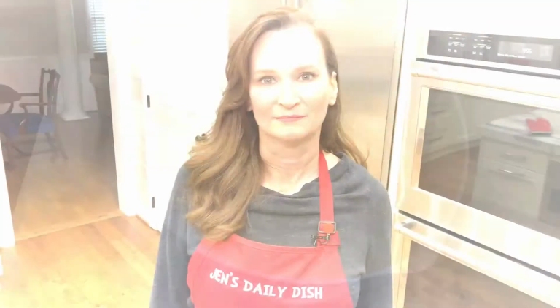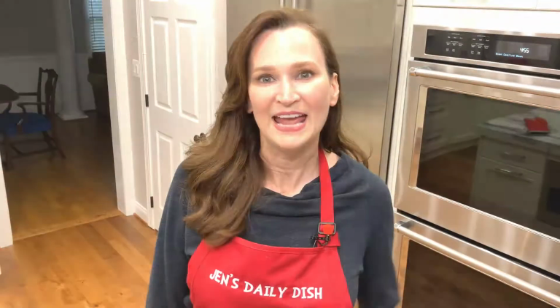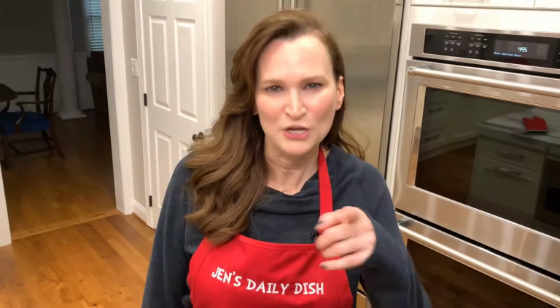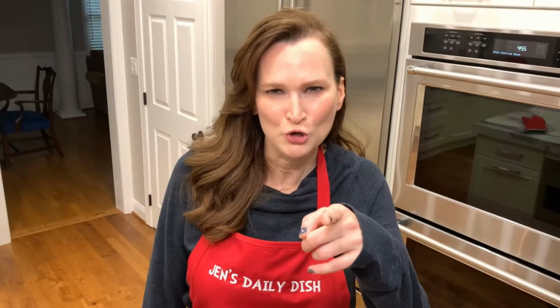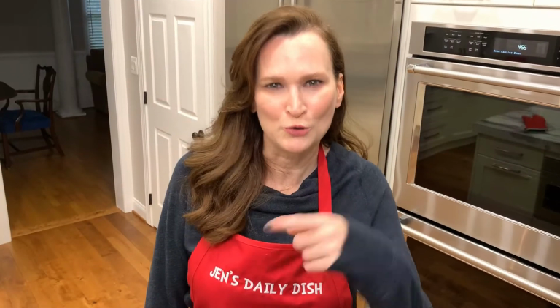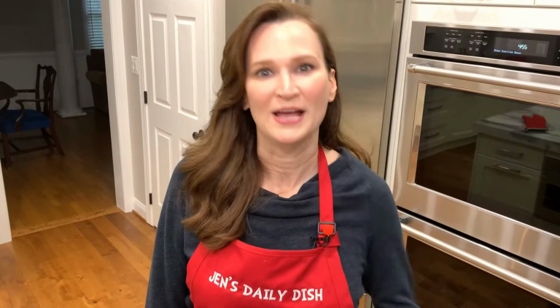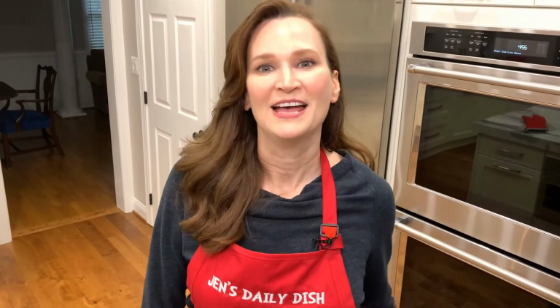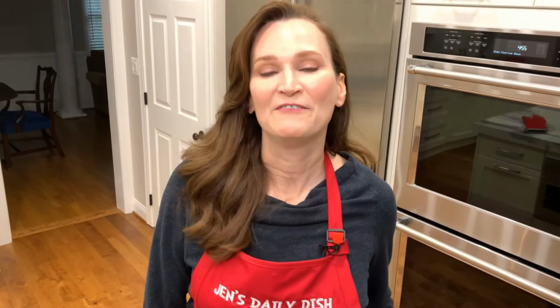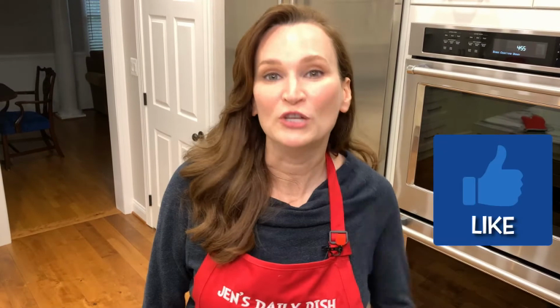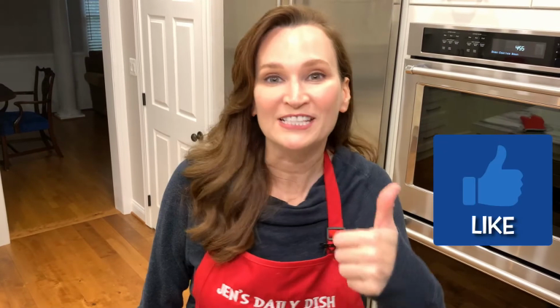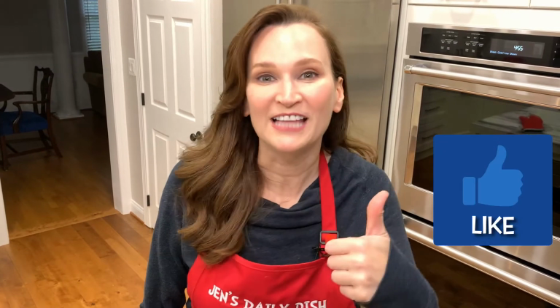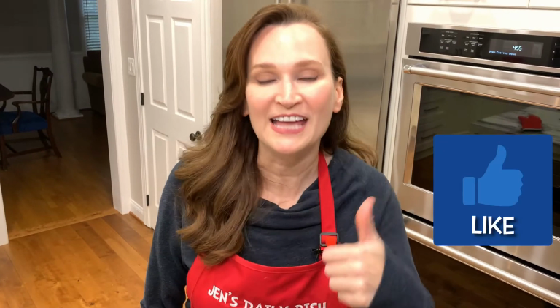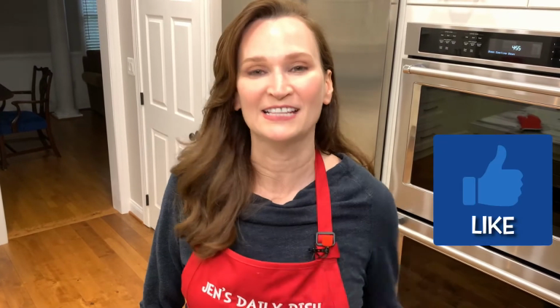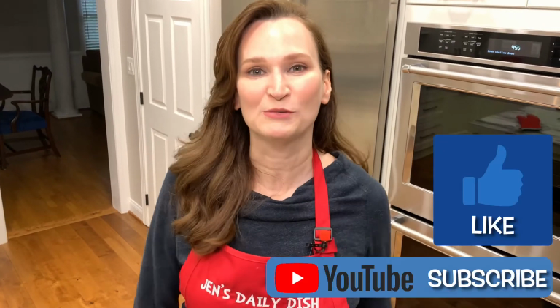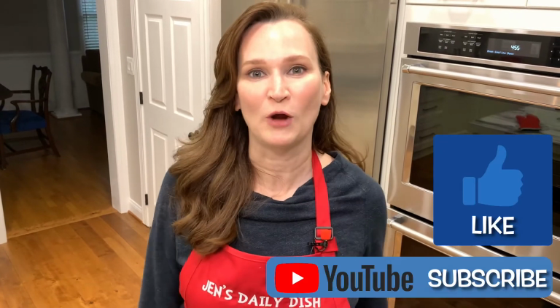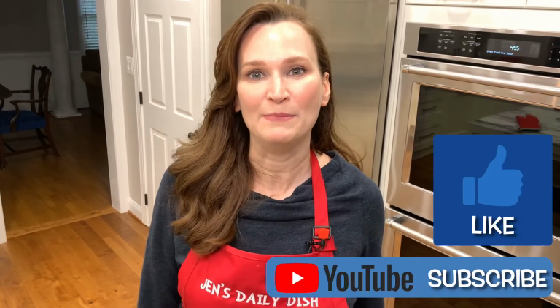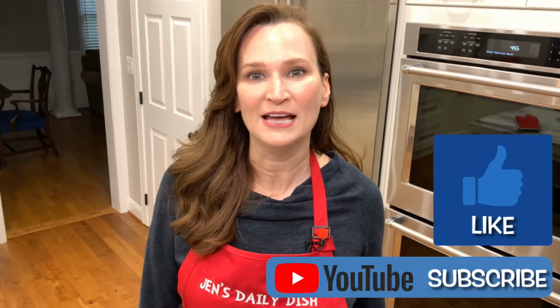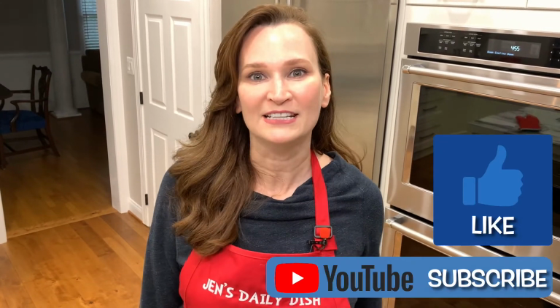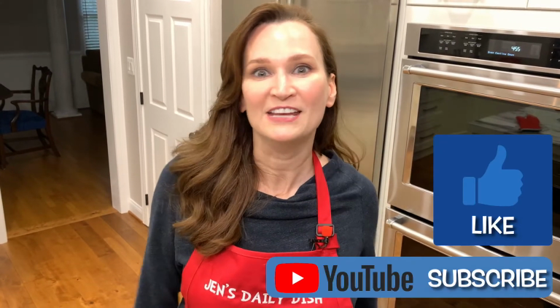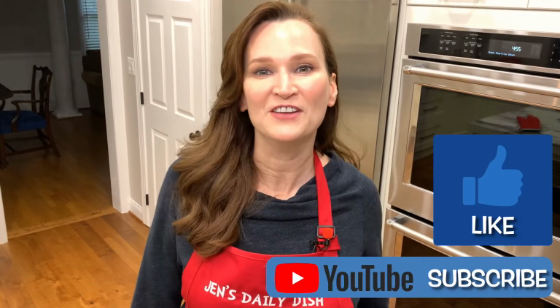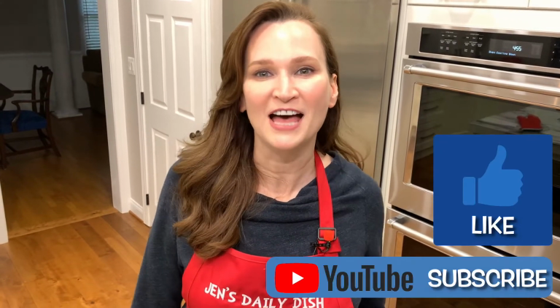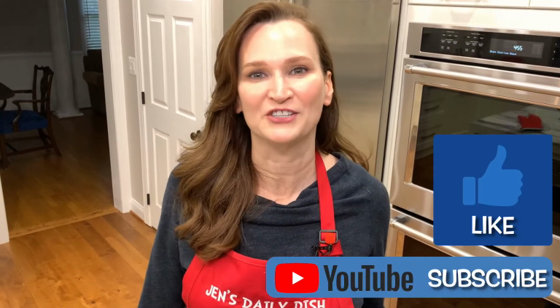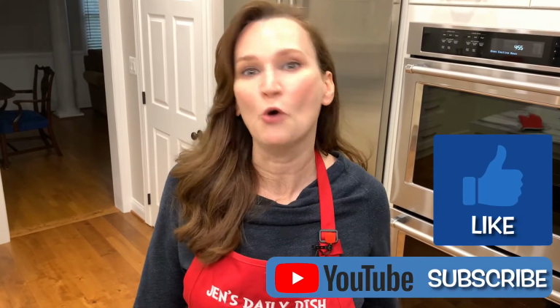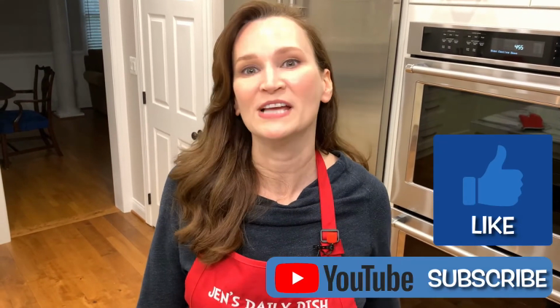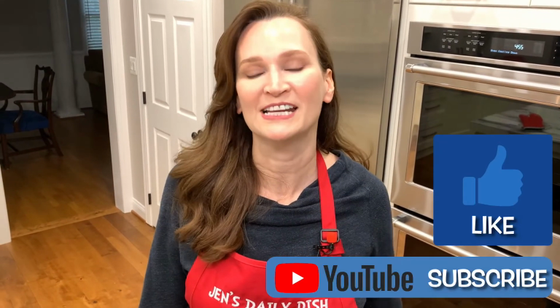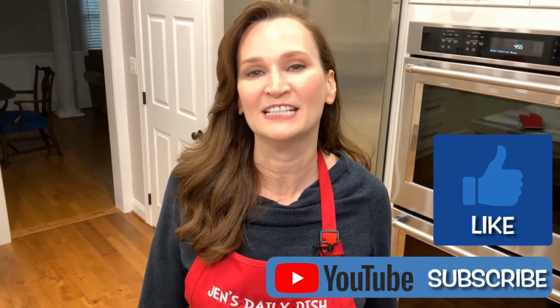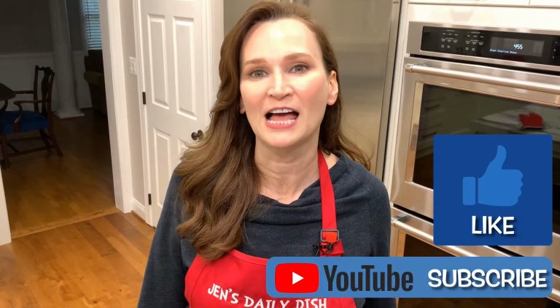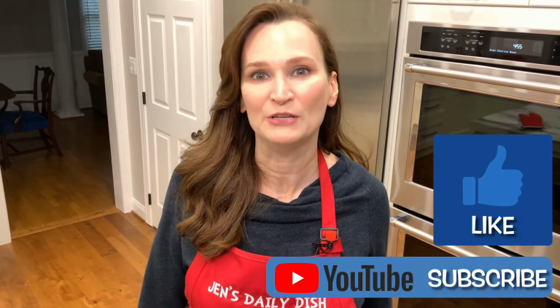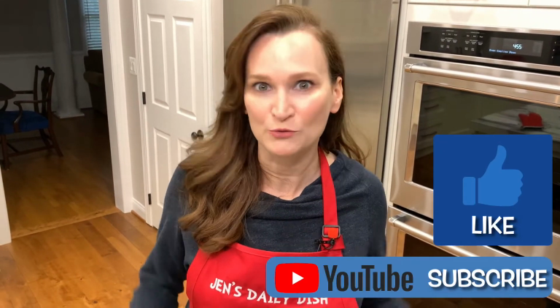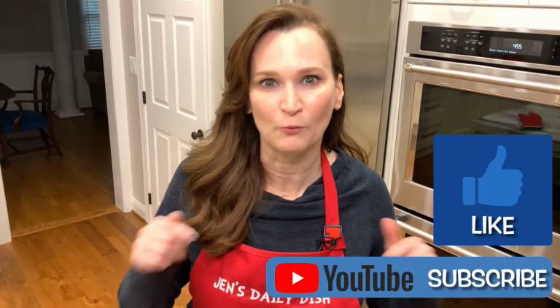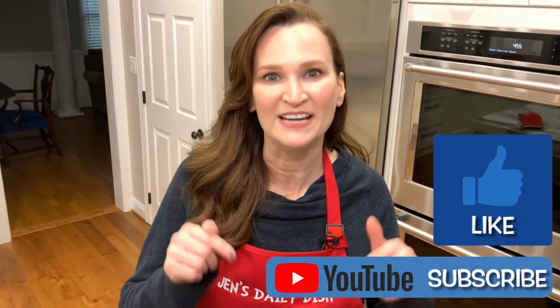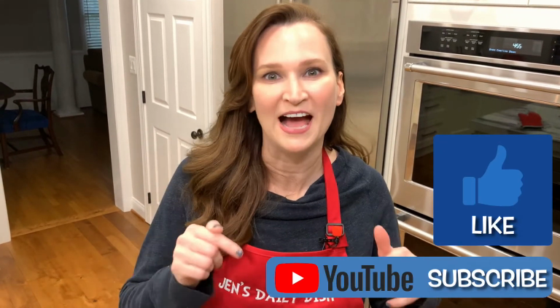Hey you! Have you clicked like and subscribe yet? If not, don't waste any time — do it right now.